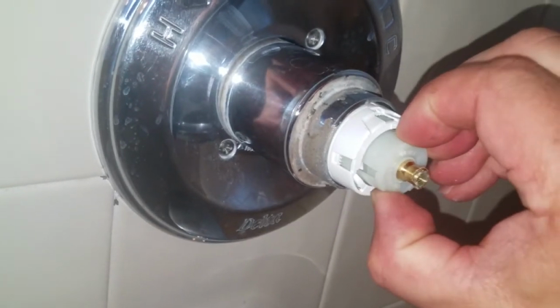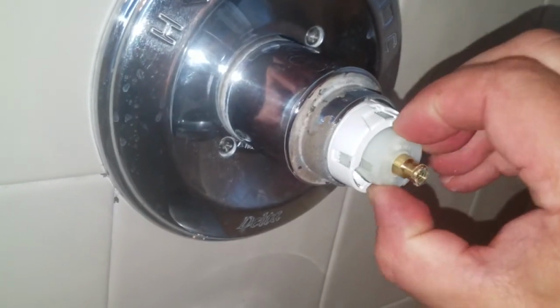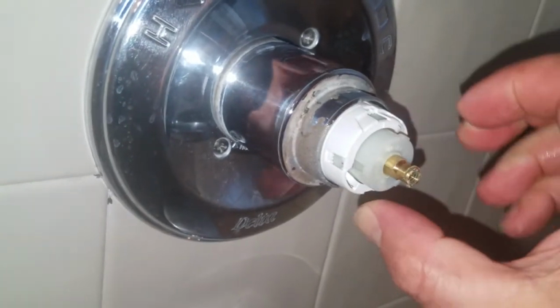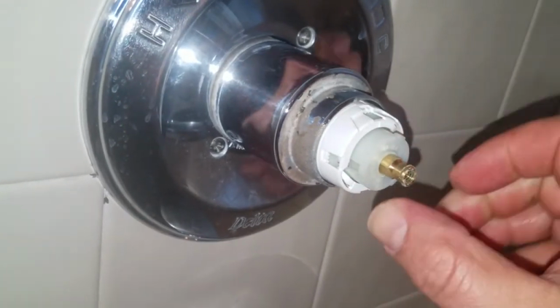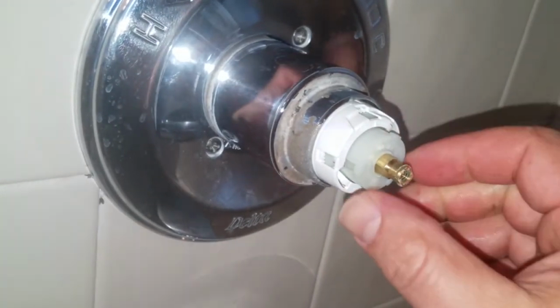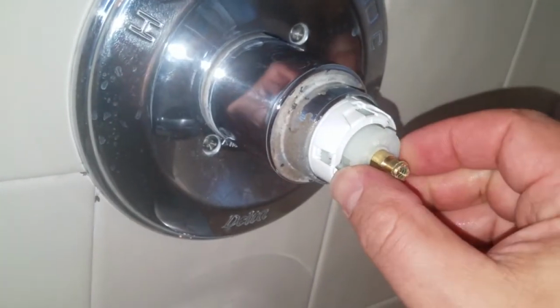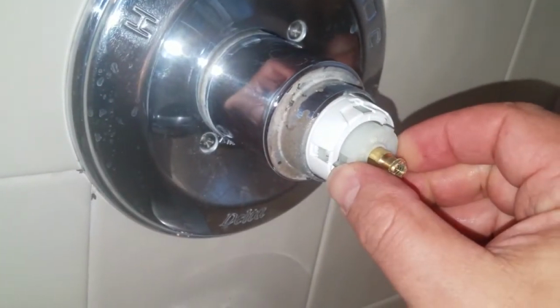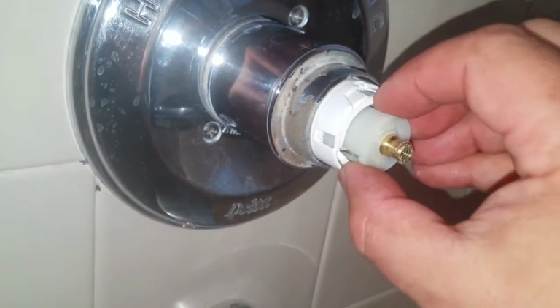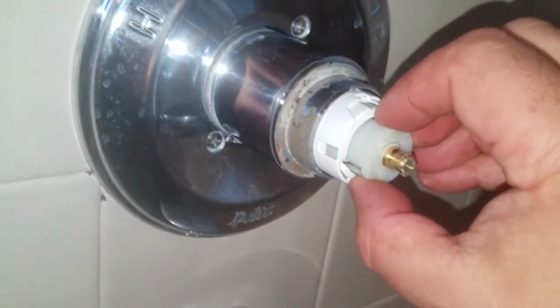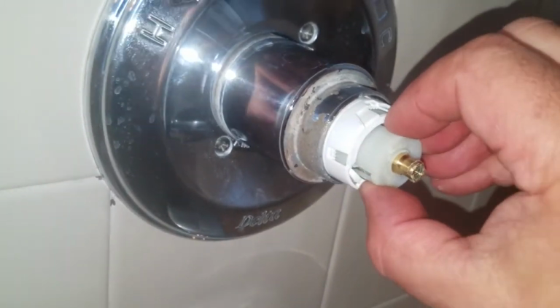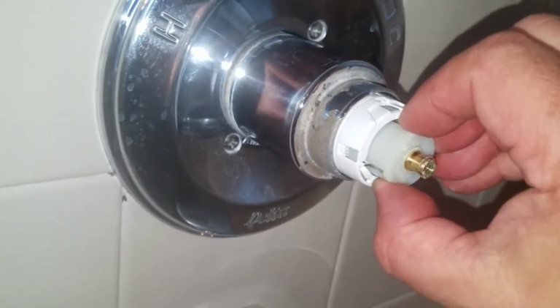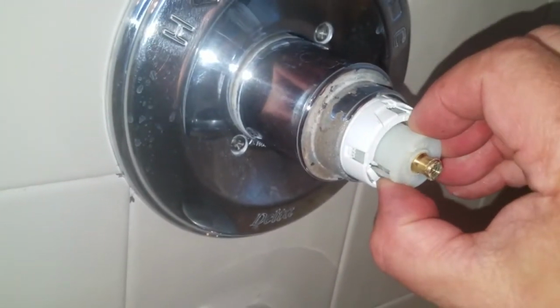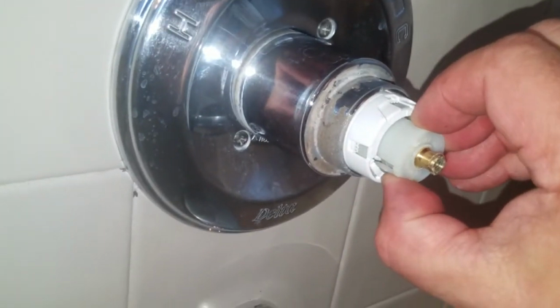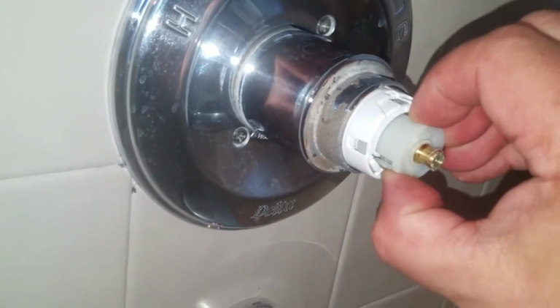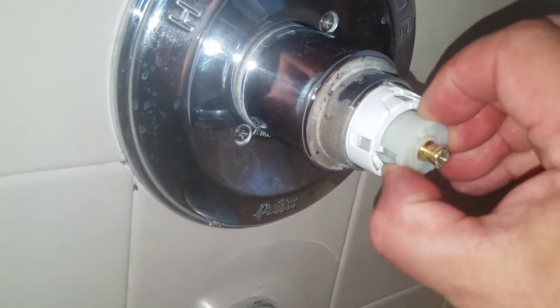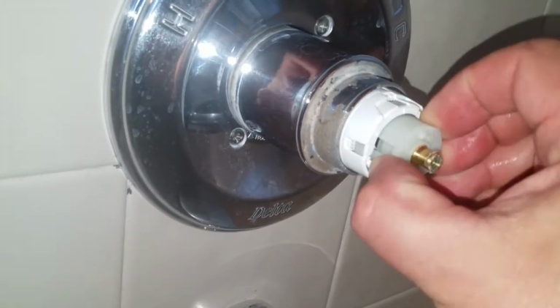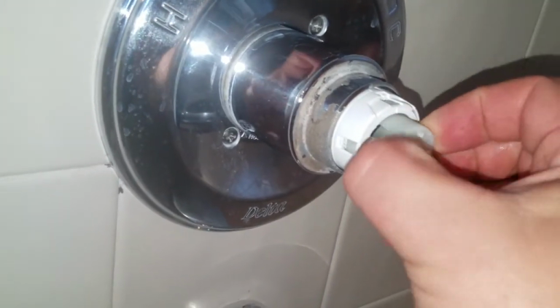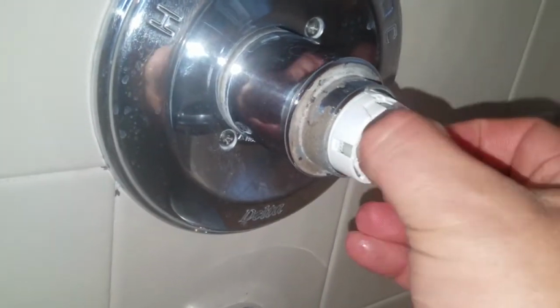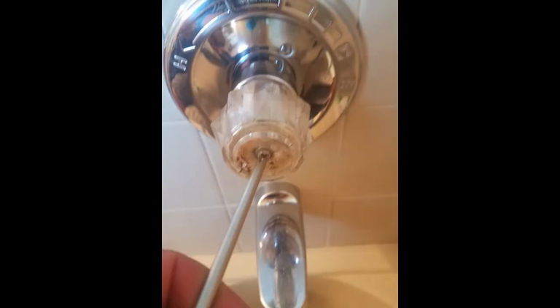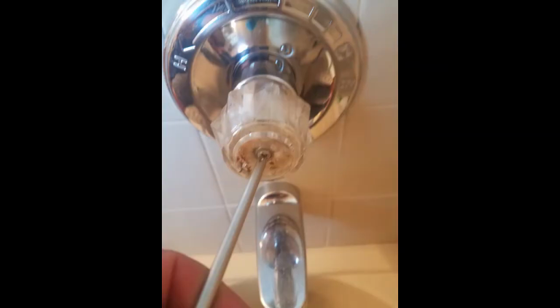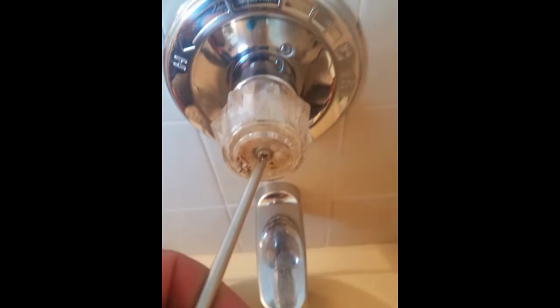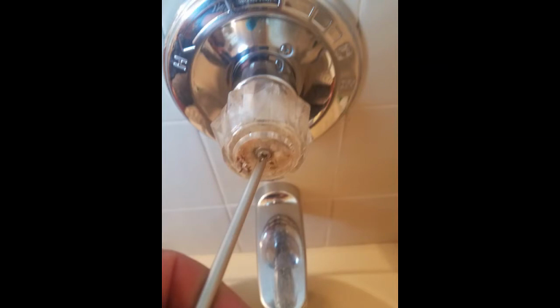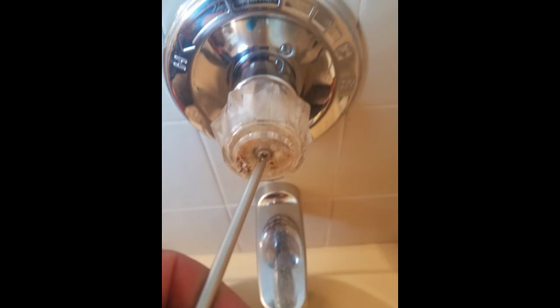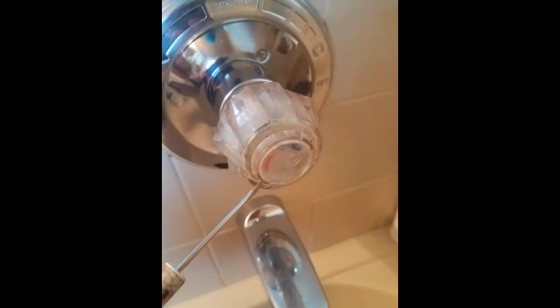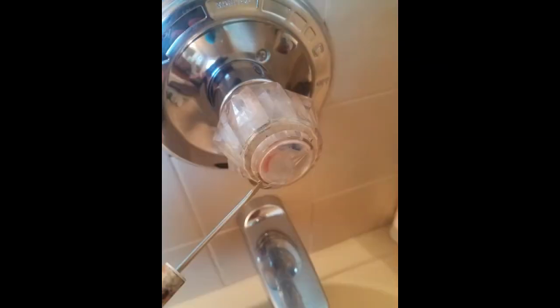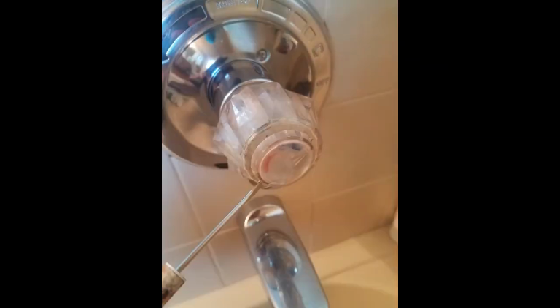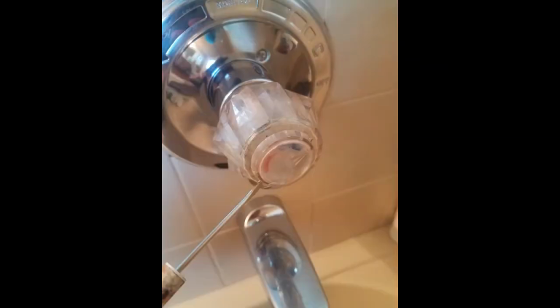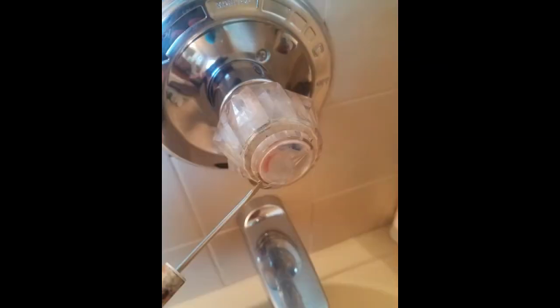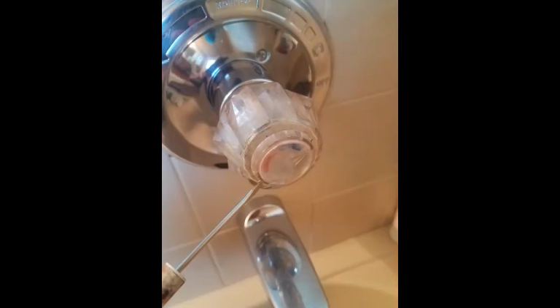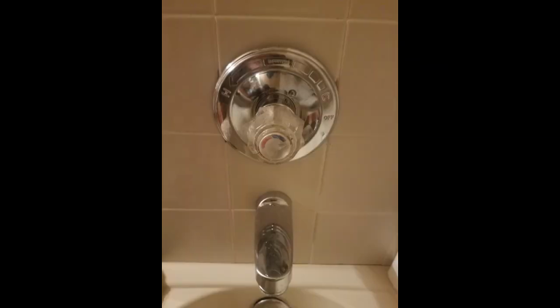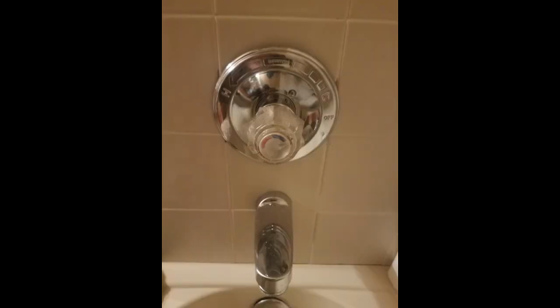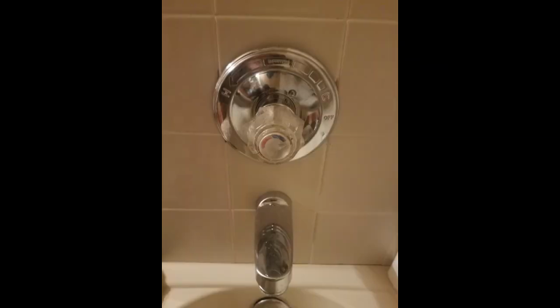Let go of the plastic part allowing it to retract, and replace the handle, attachment screw, and cover plate.